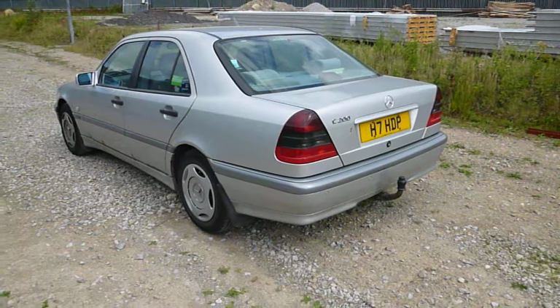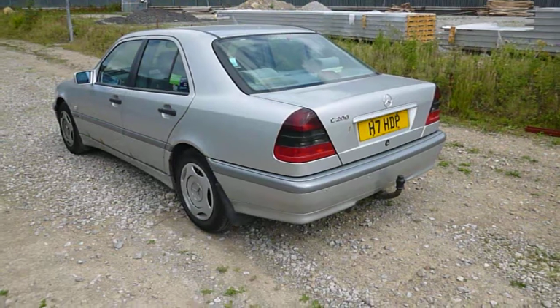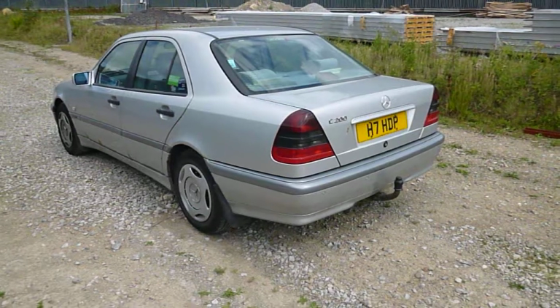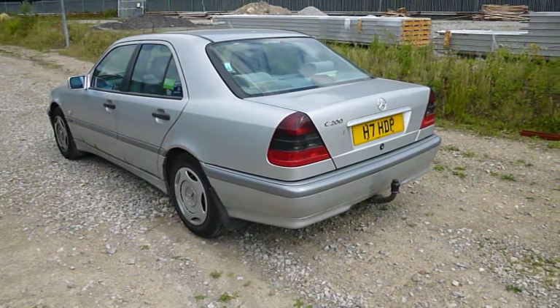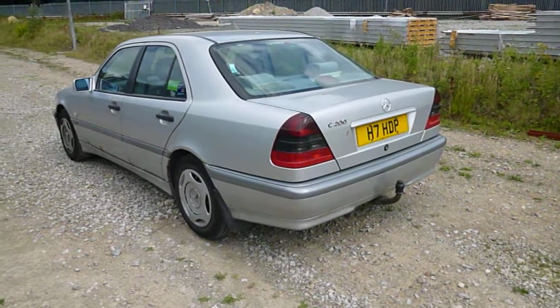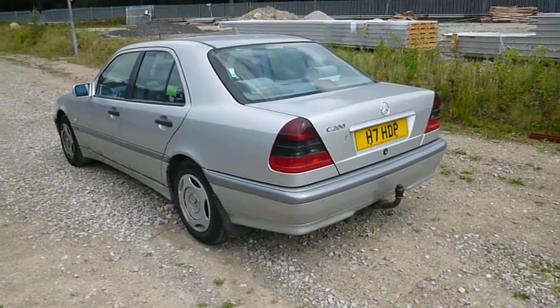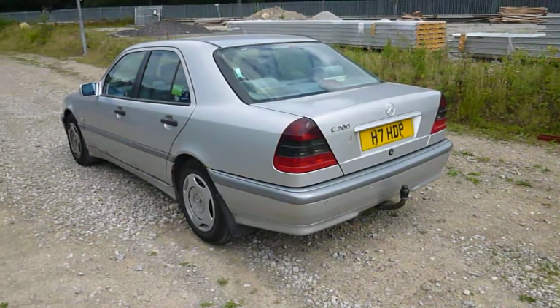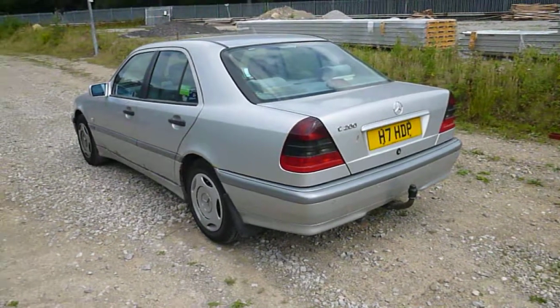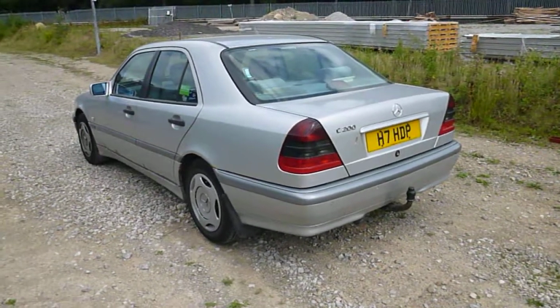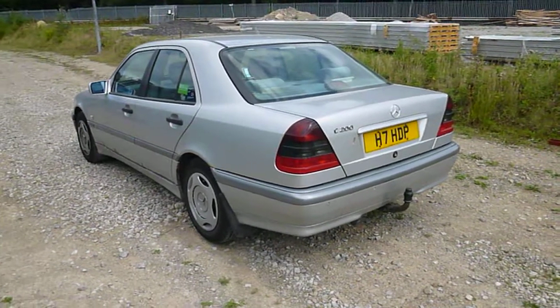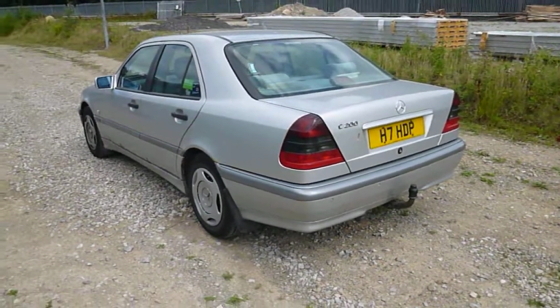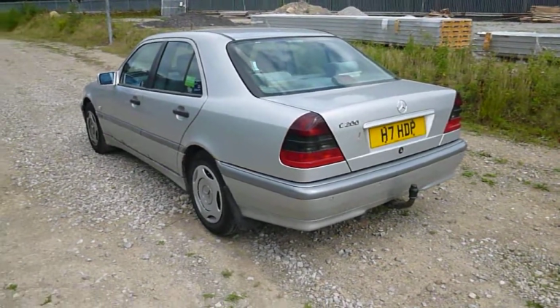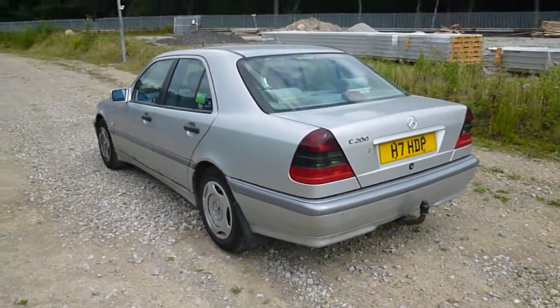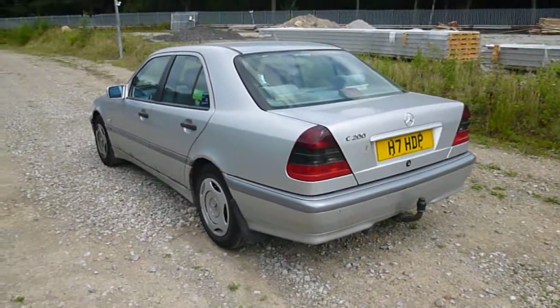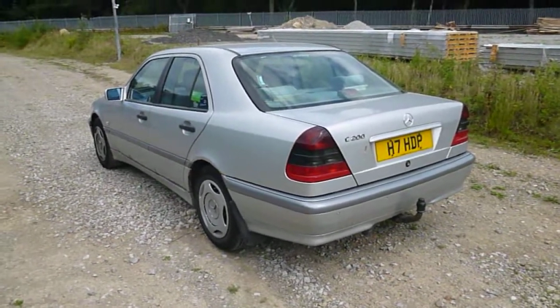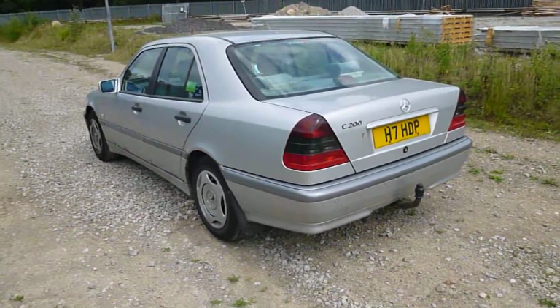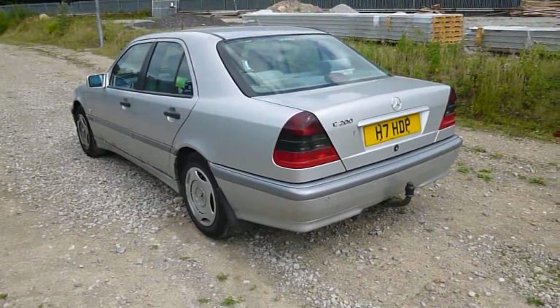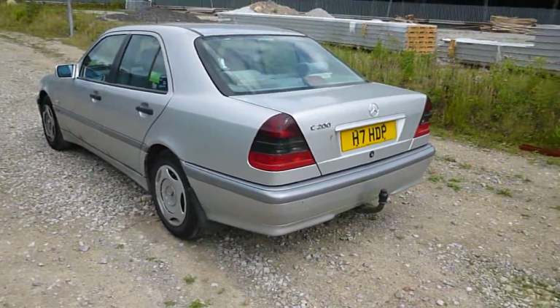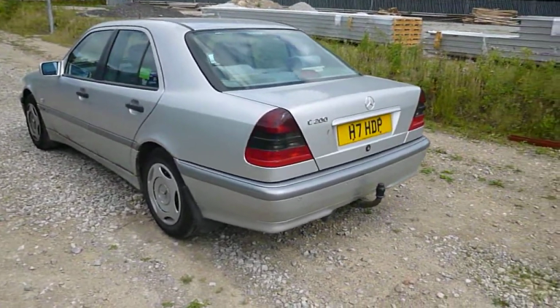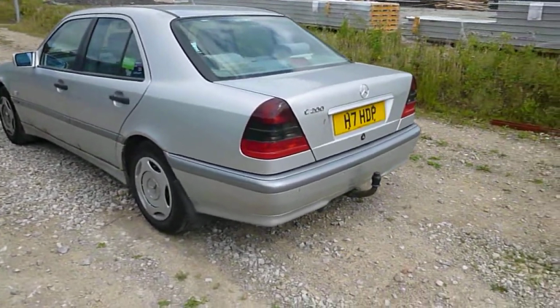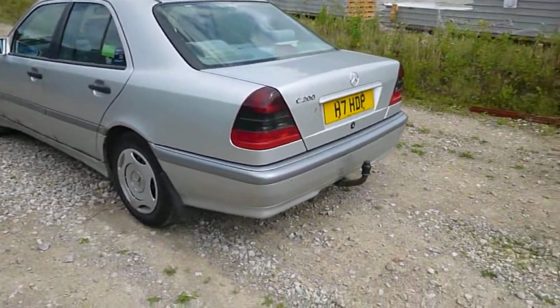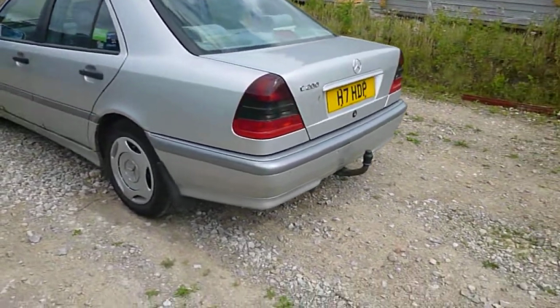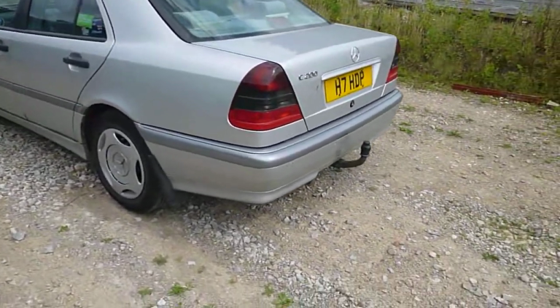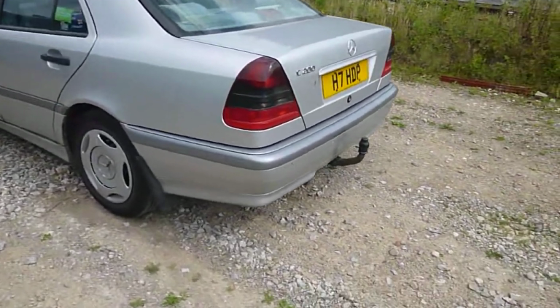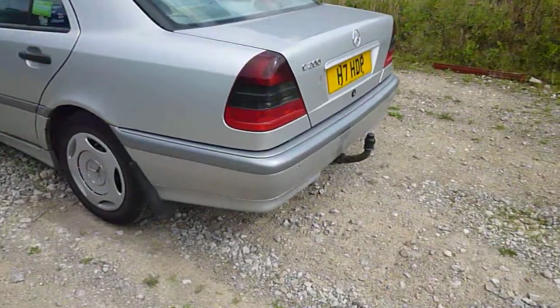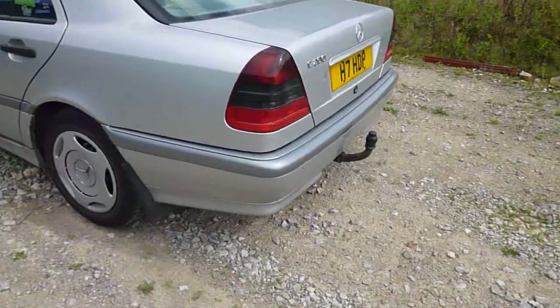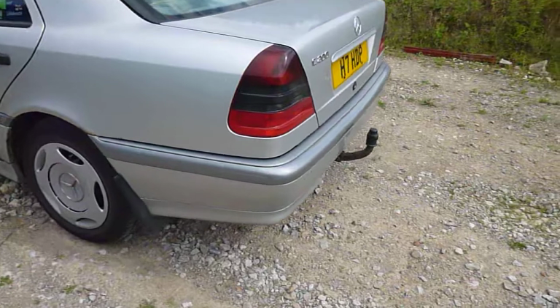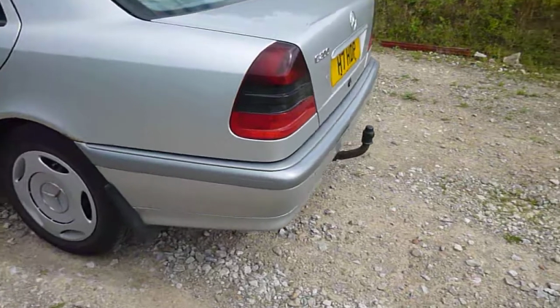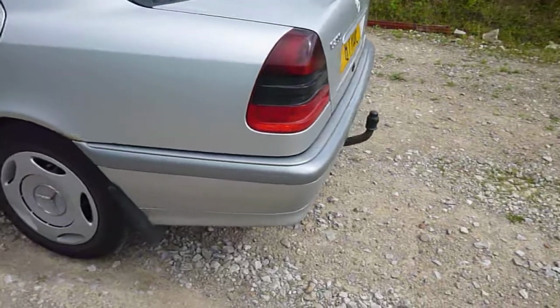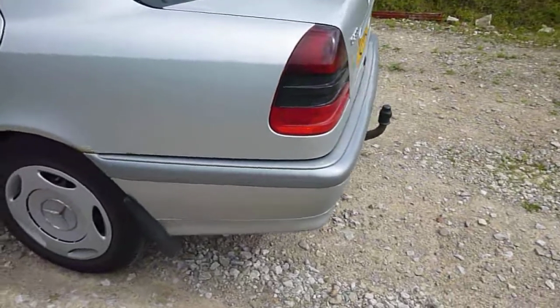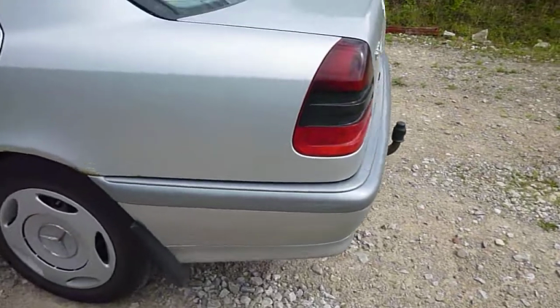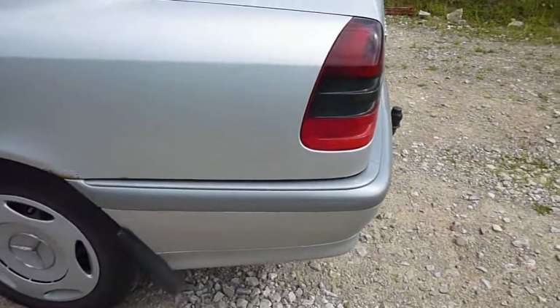Morning, it's Nick at Mercedes-Benz Harrogate. C200 Classic. I'll take you around the car.